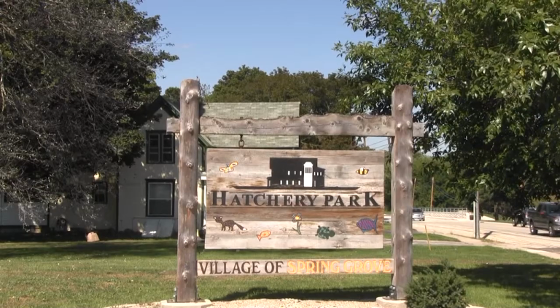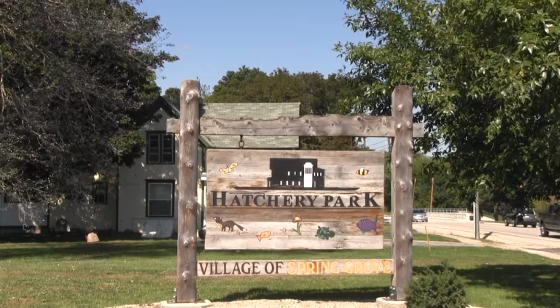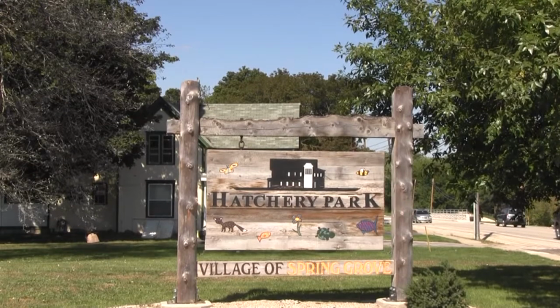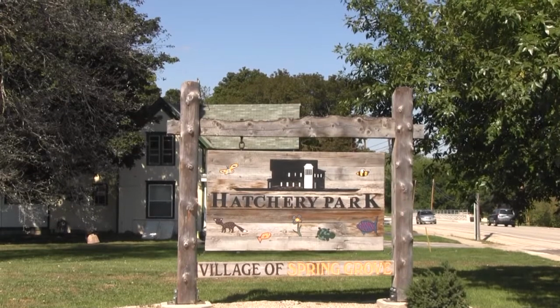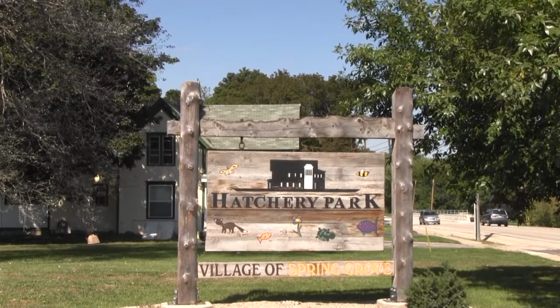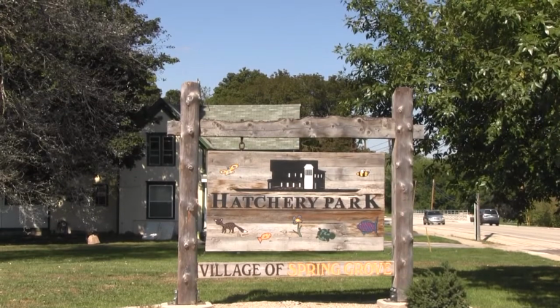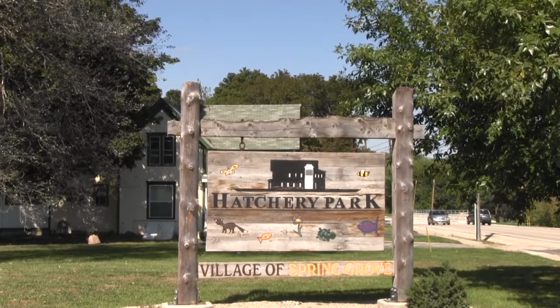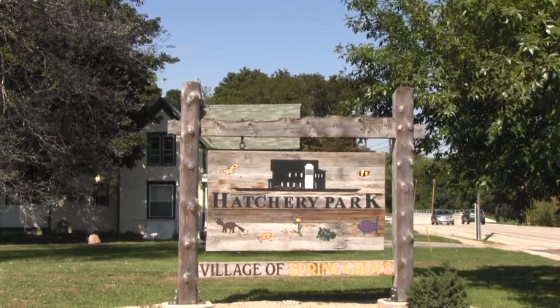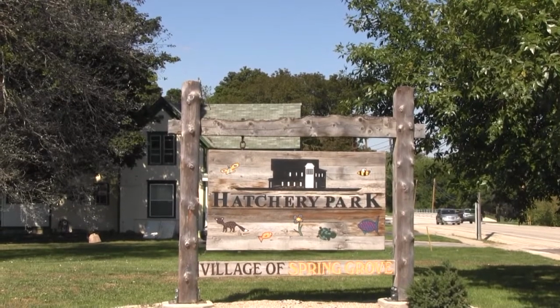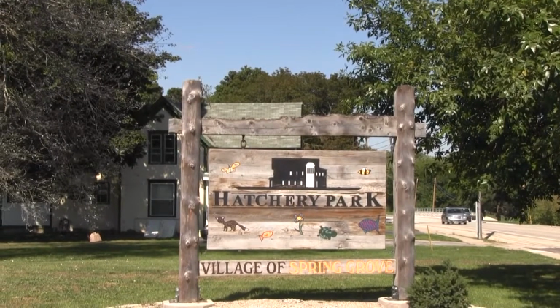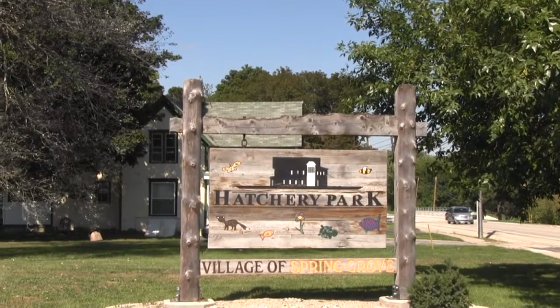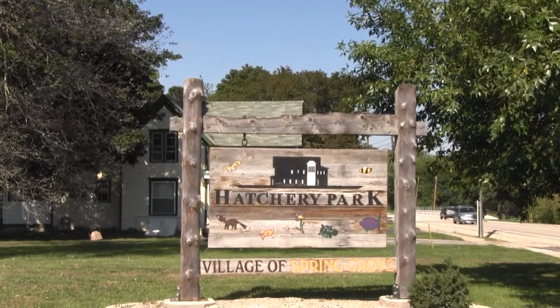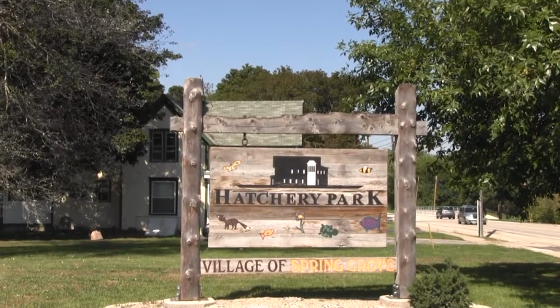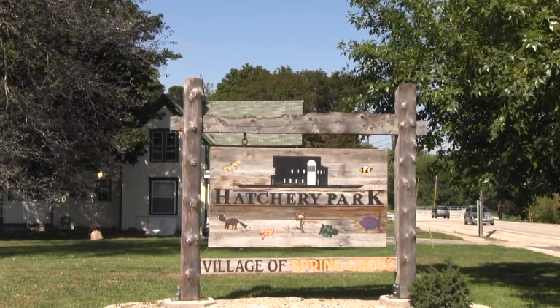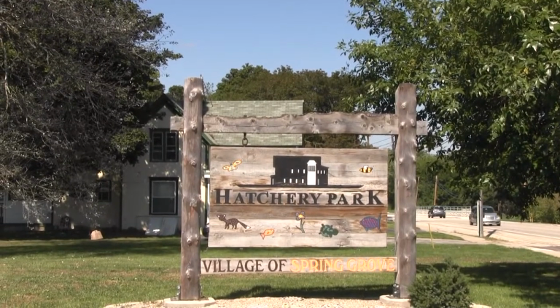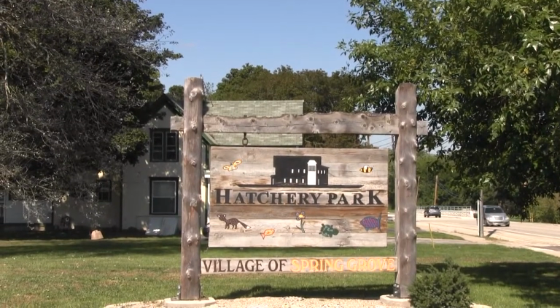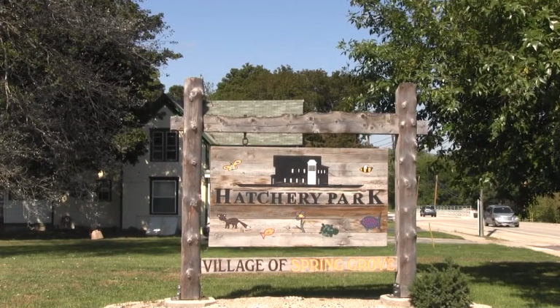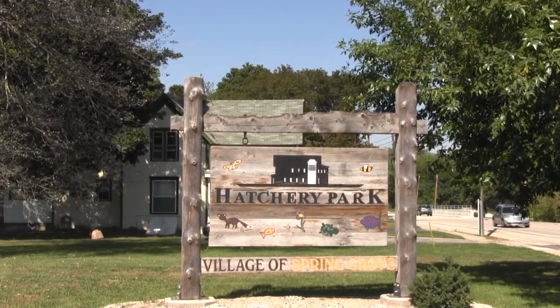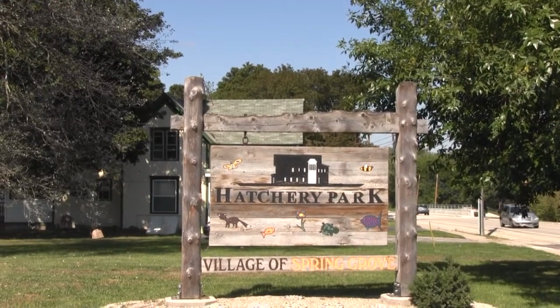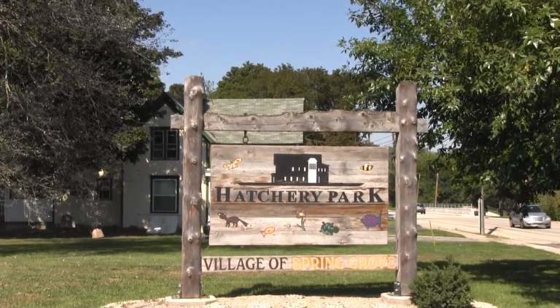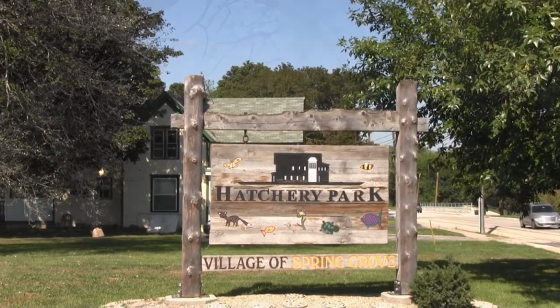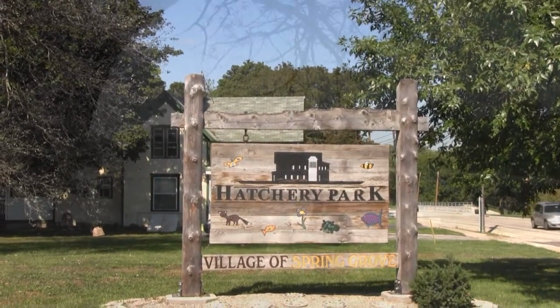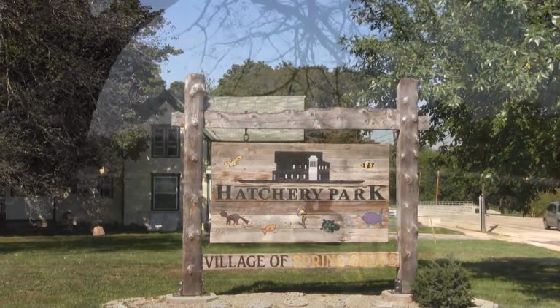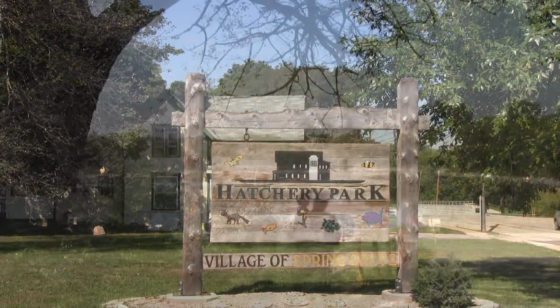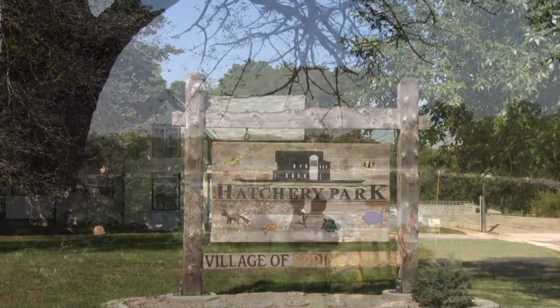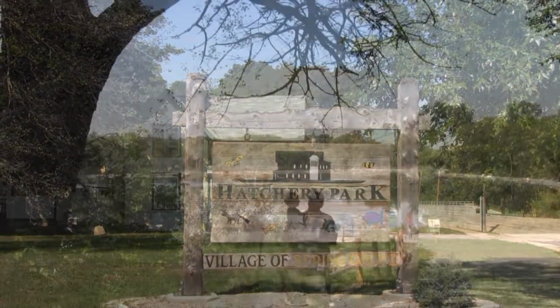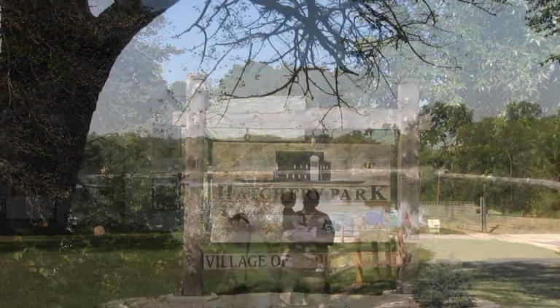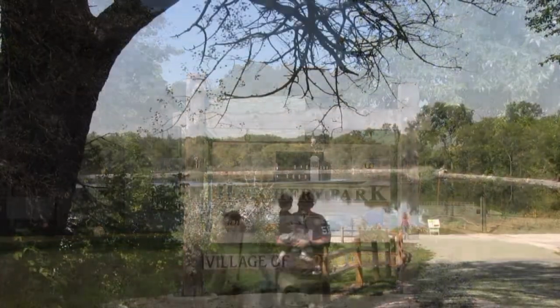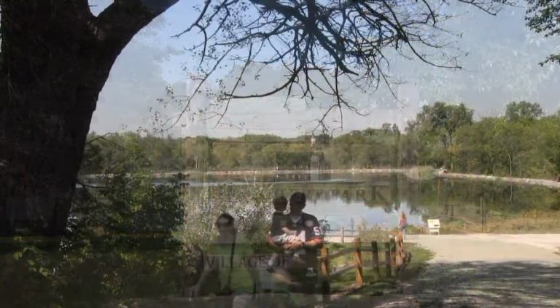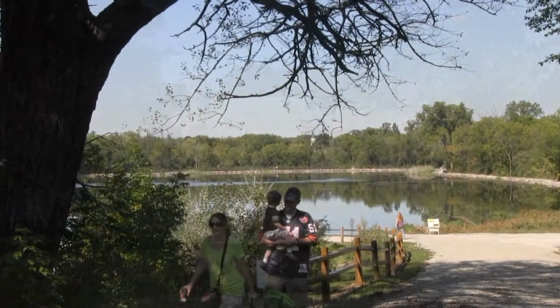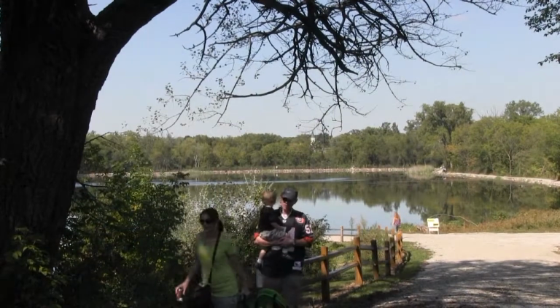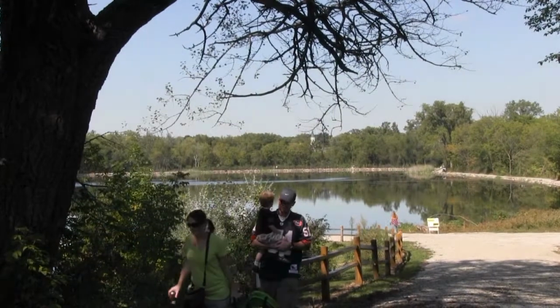First of all, on behalf of the village of Spring Grove and the village of Orr, I would like to thank everybody for coming out today.